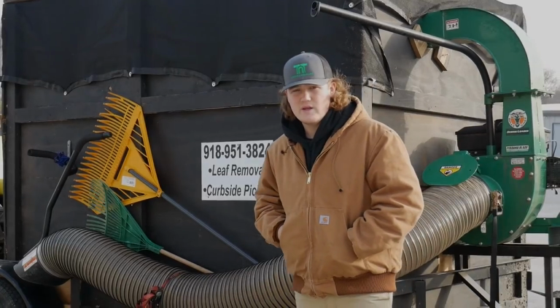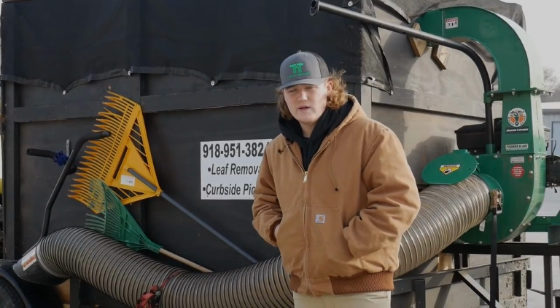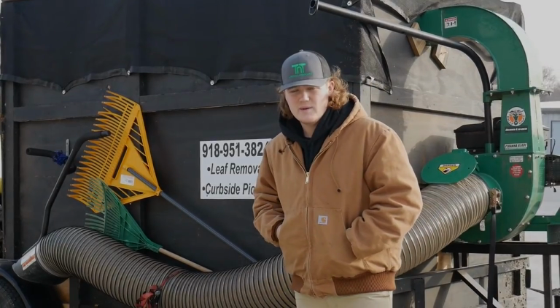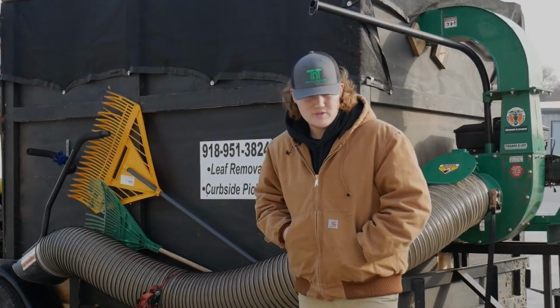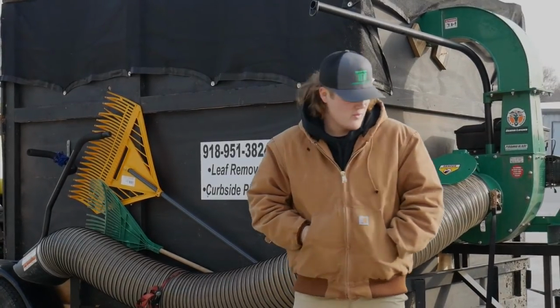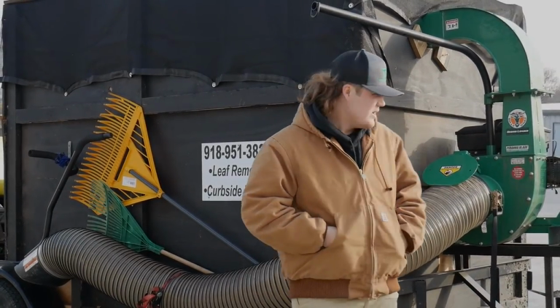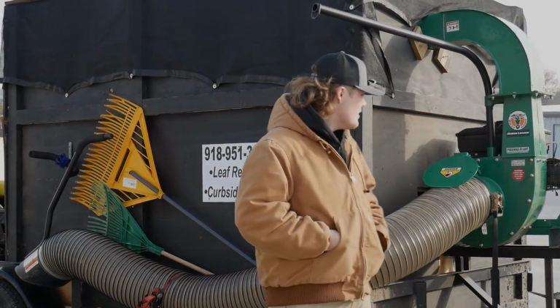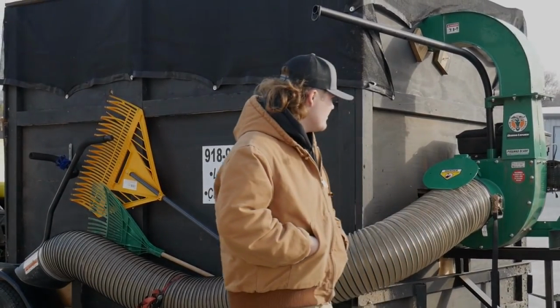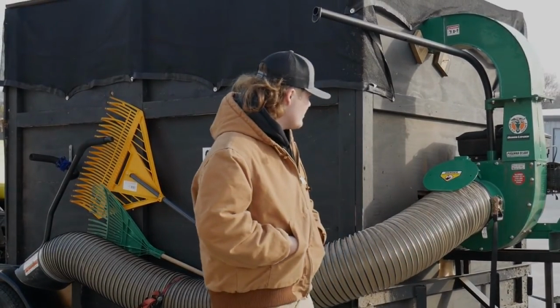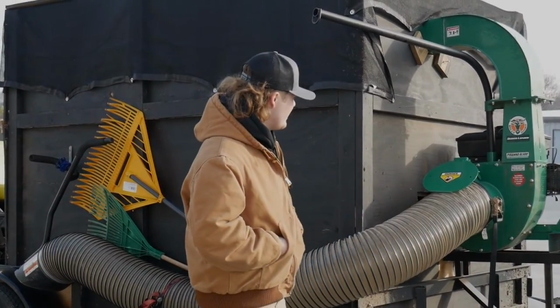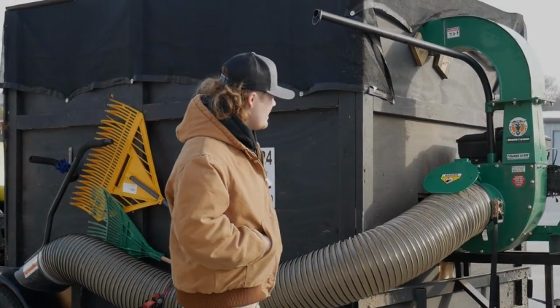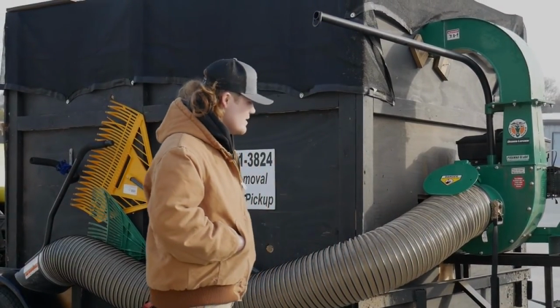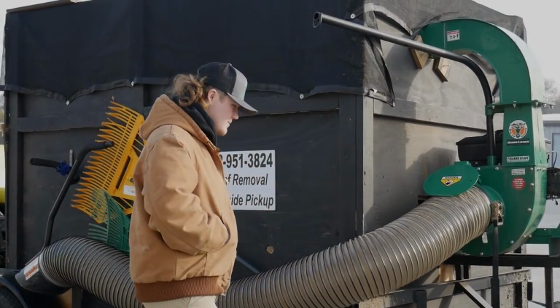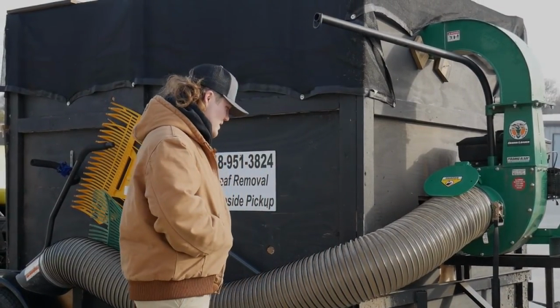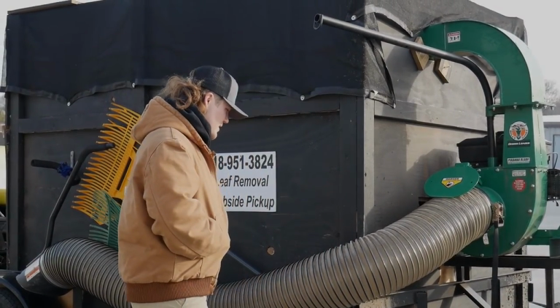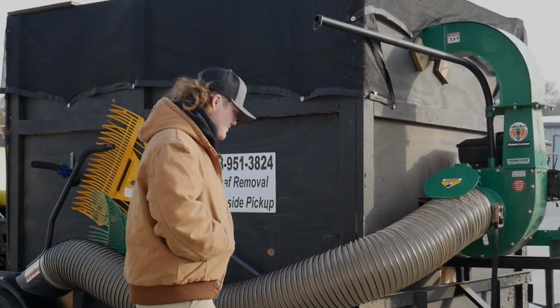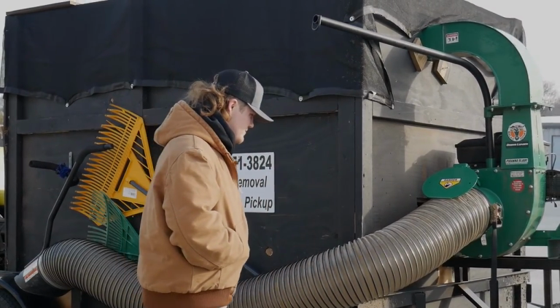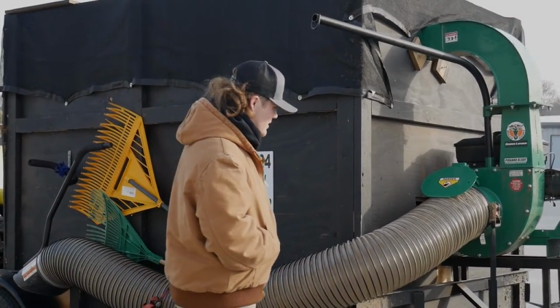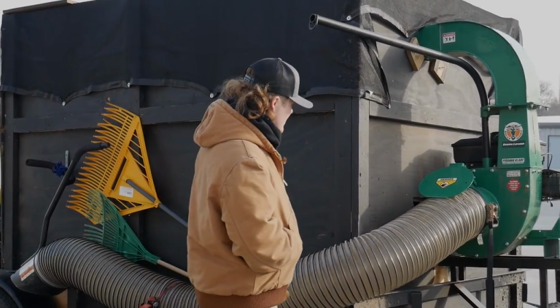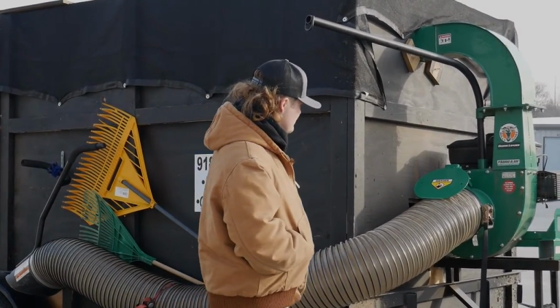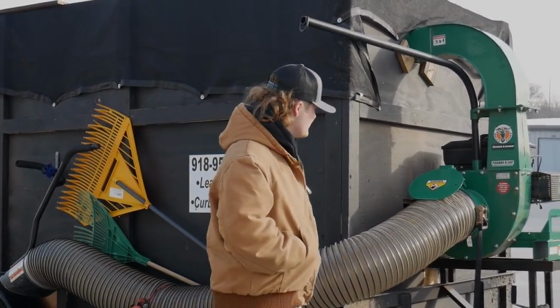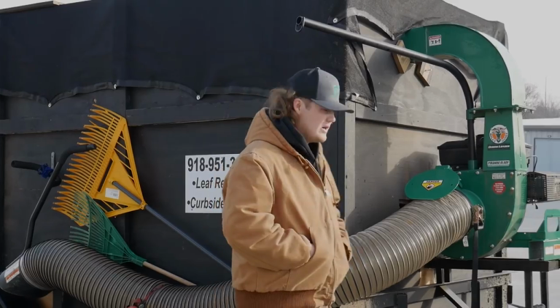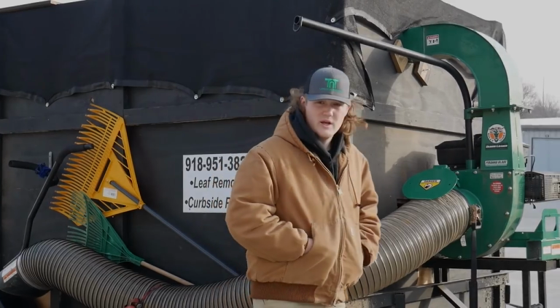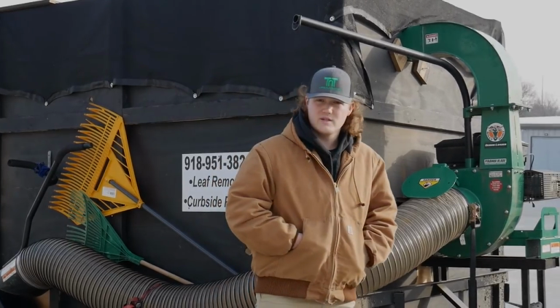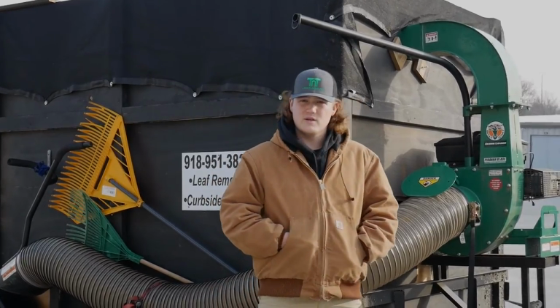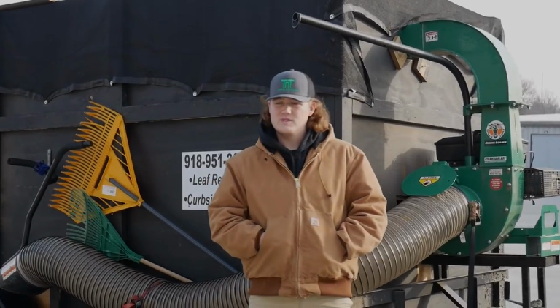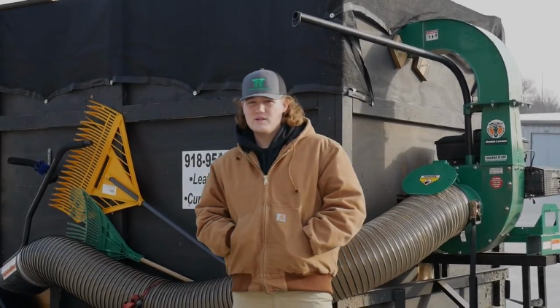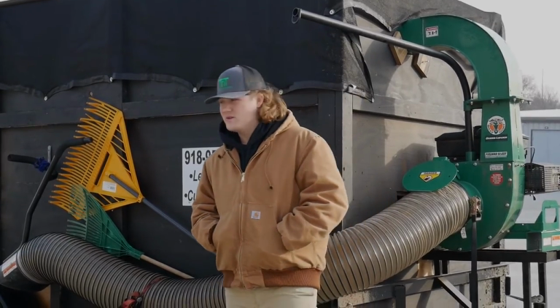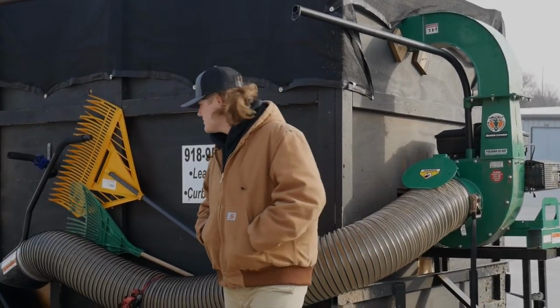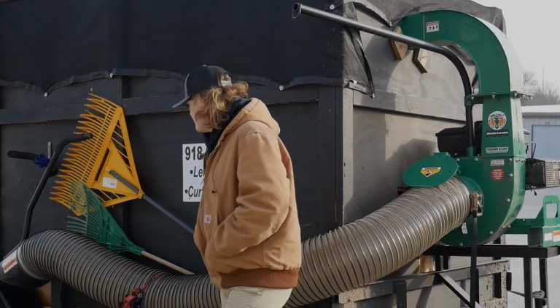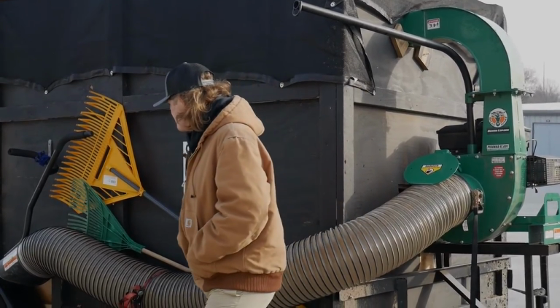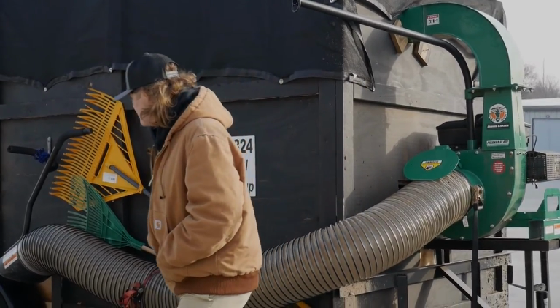And I'll show you what leaf loader we got here, so here we go.